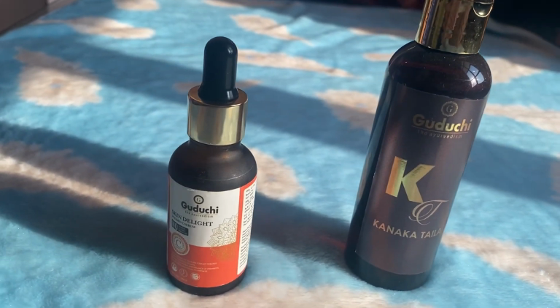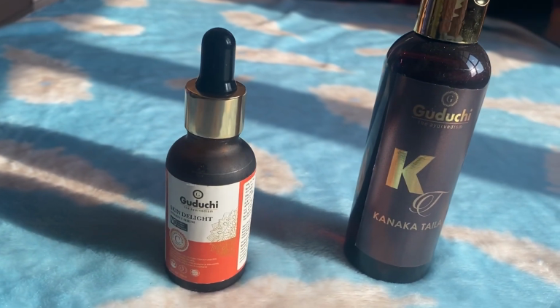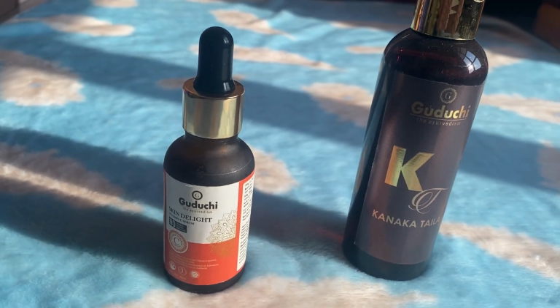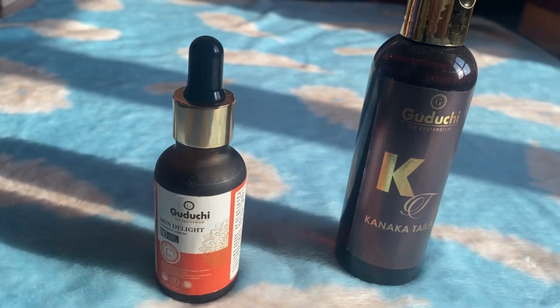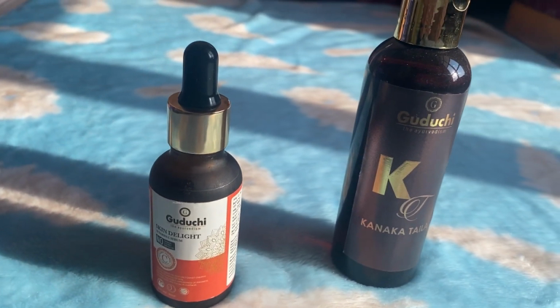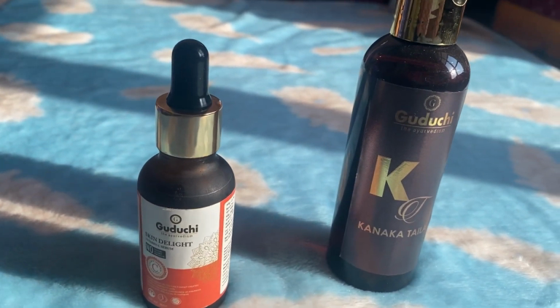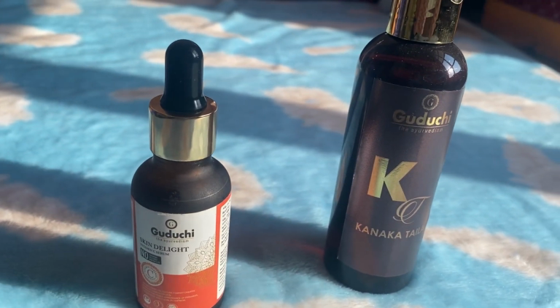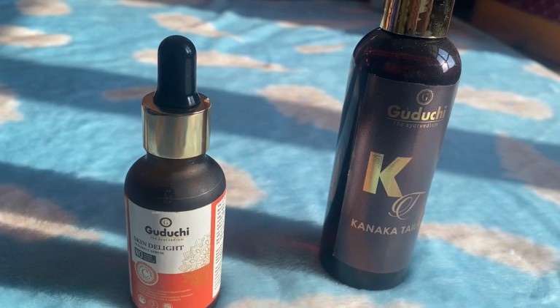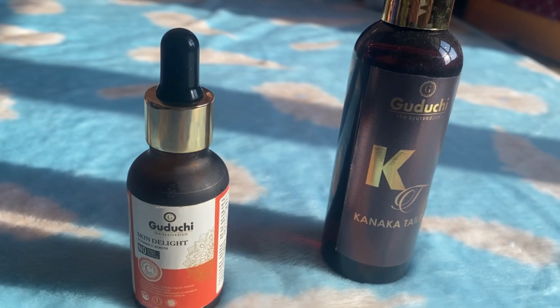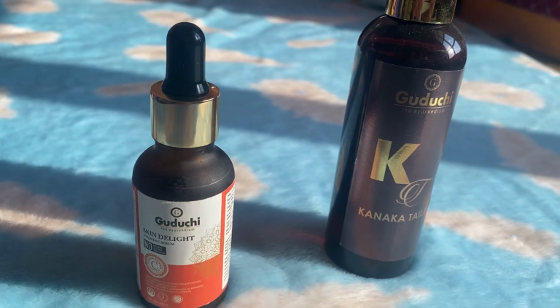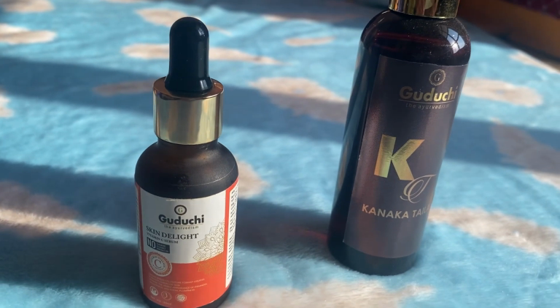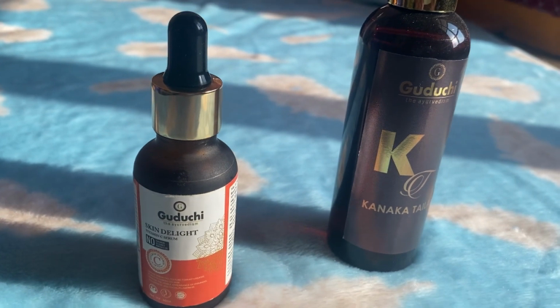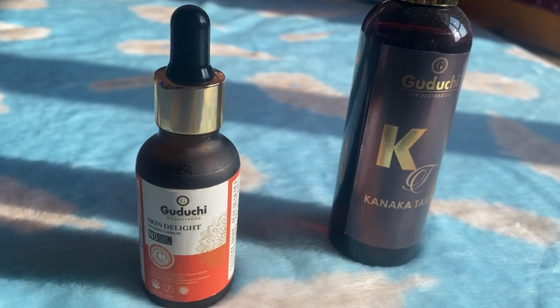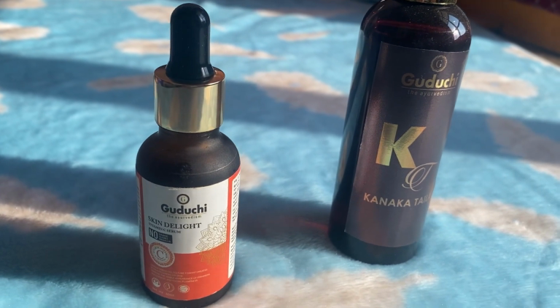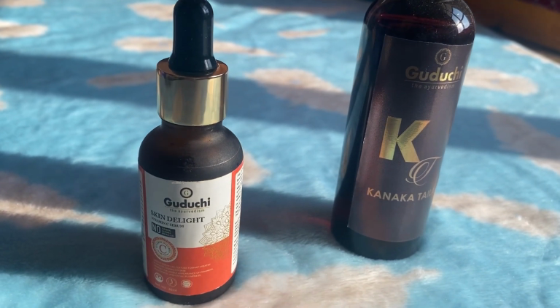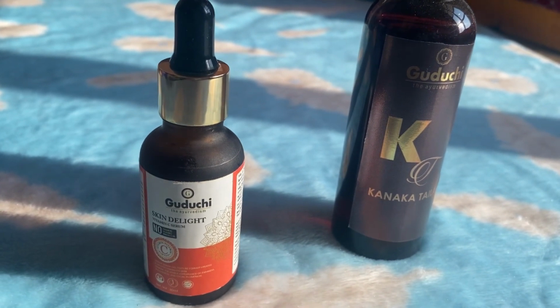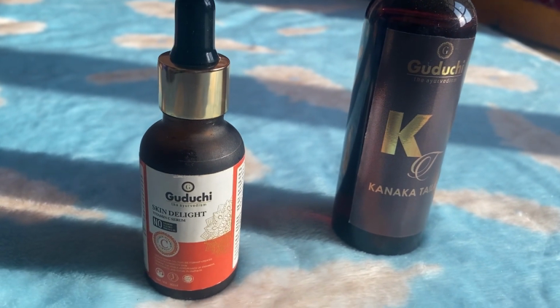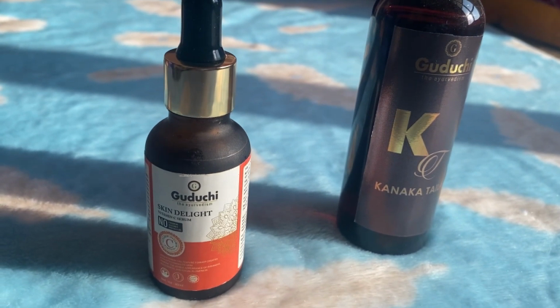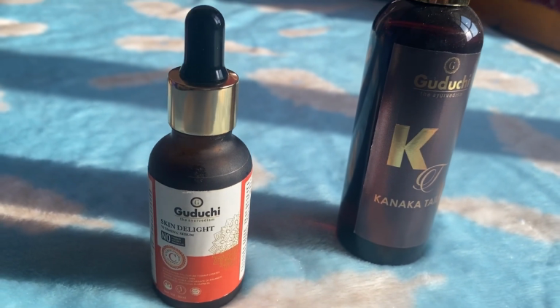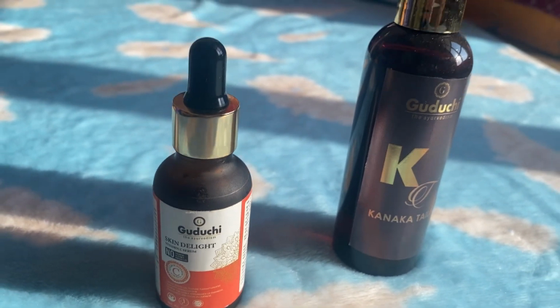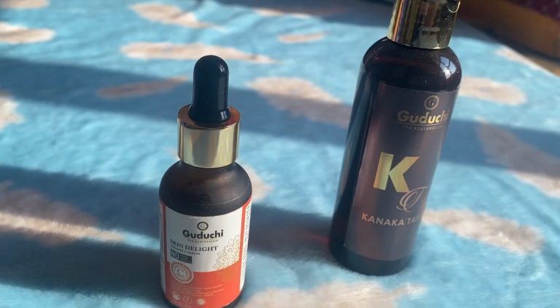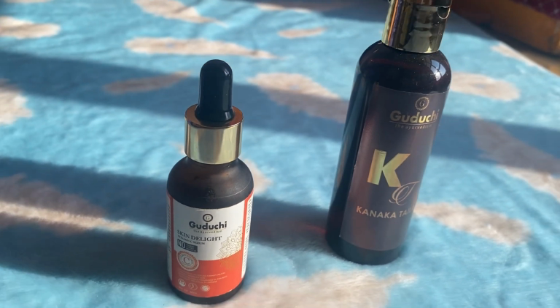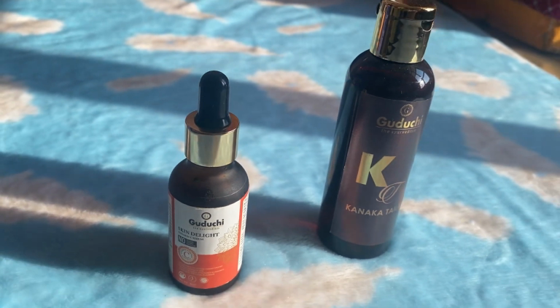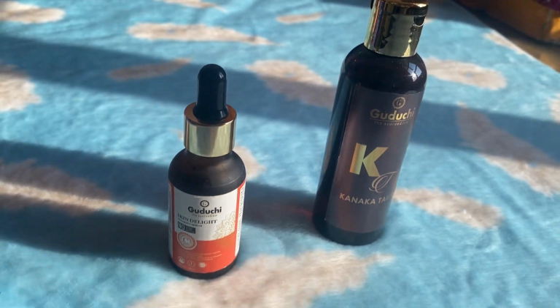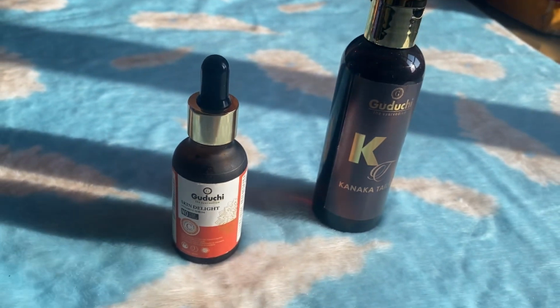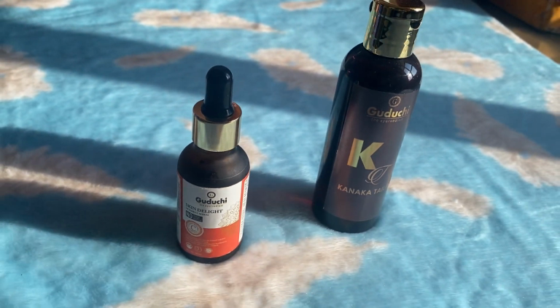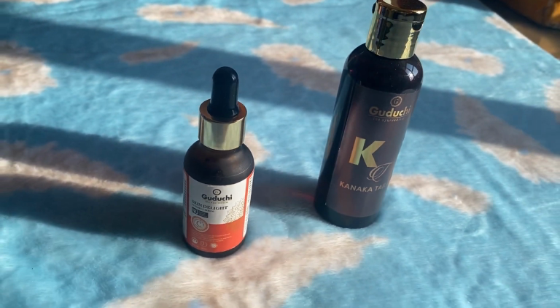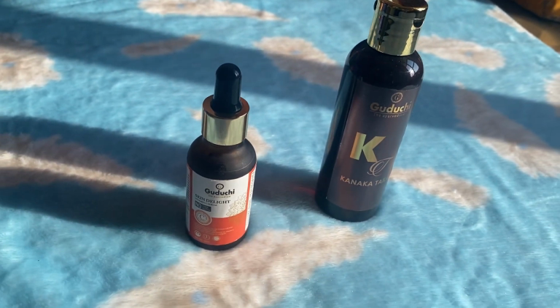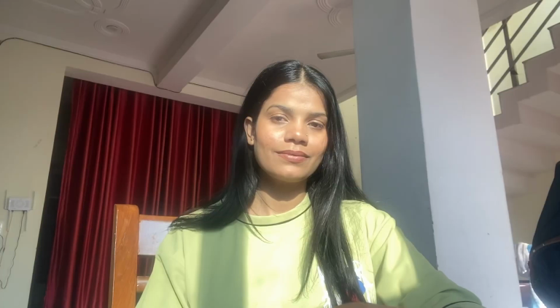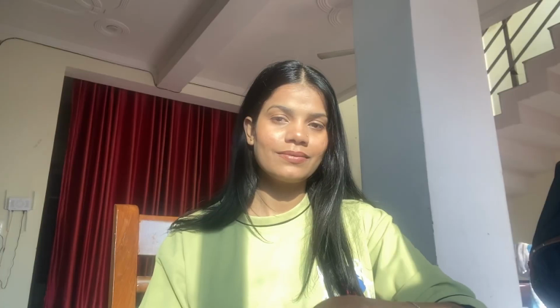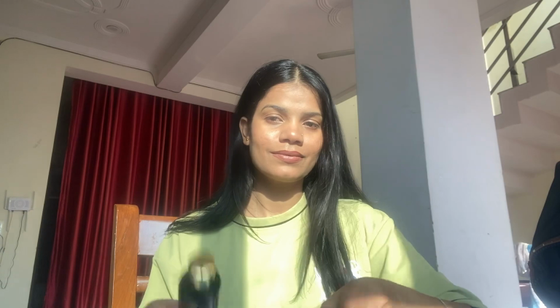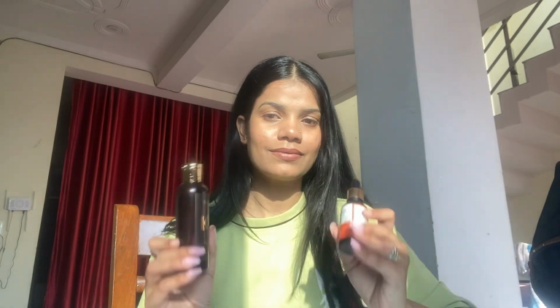Guruji Ayurveda emphasizes purity — no chemicals — embracing the essence of Ayurveda in supporting holistic well-being.